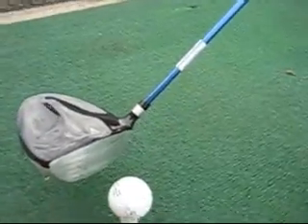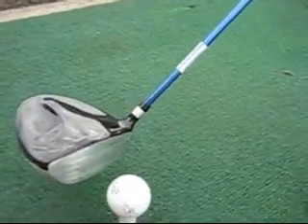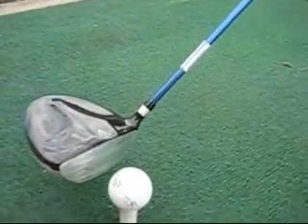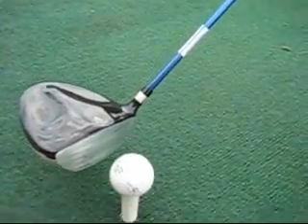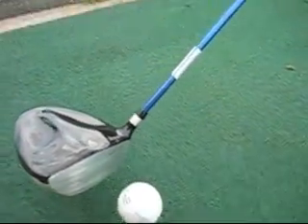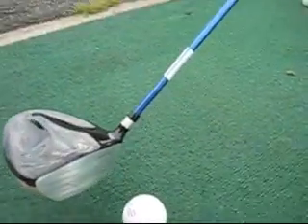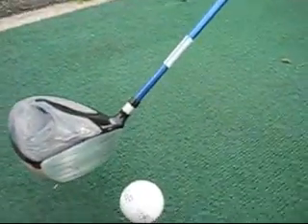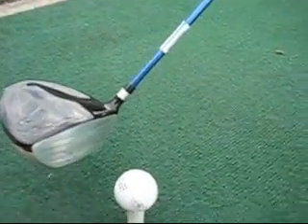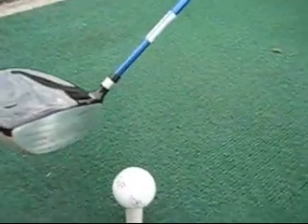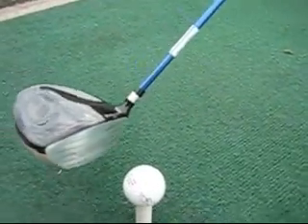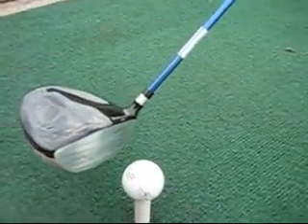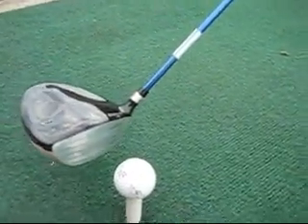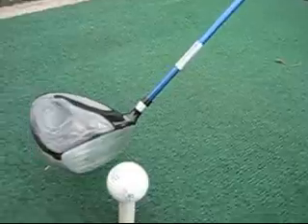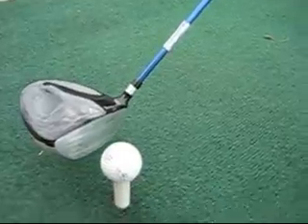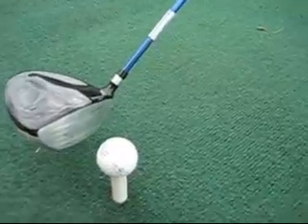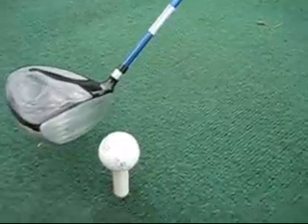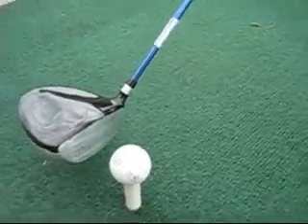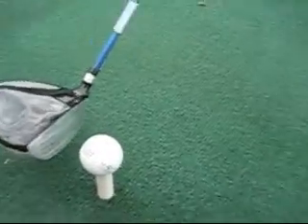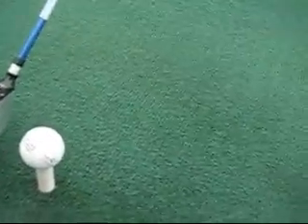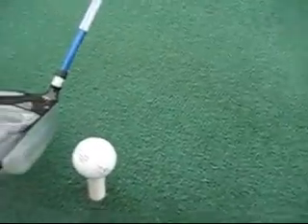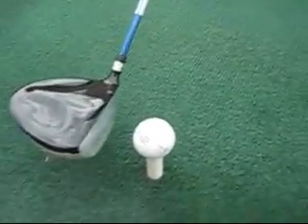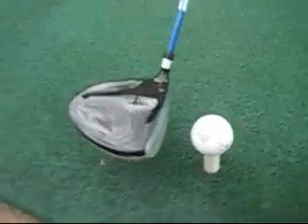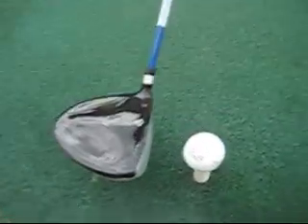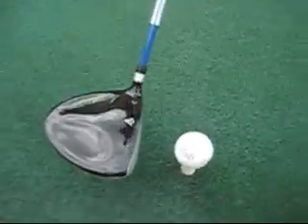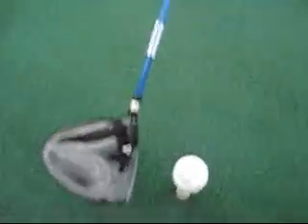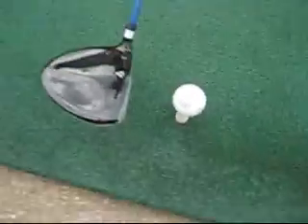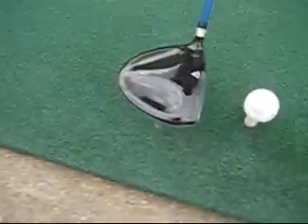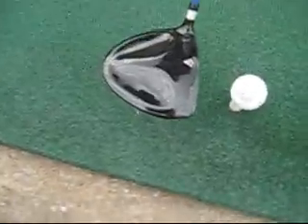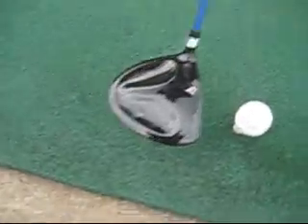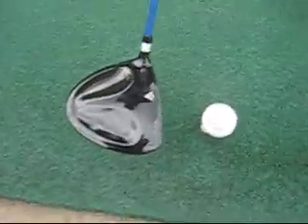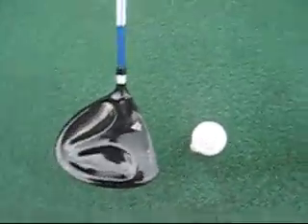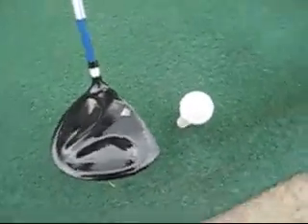And I tell you, it's very strange. I don't know how, but I hit the ball straight every time I do it.